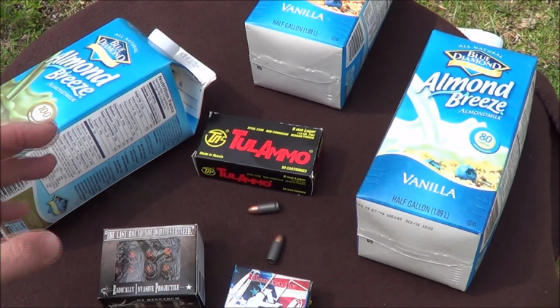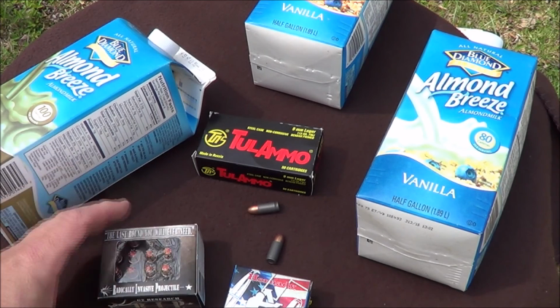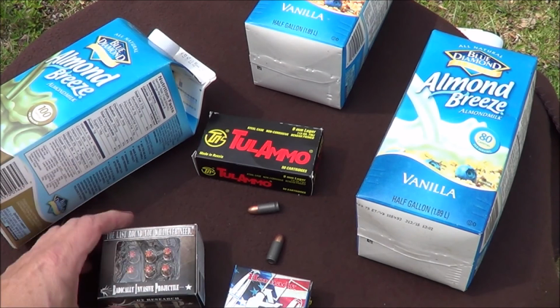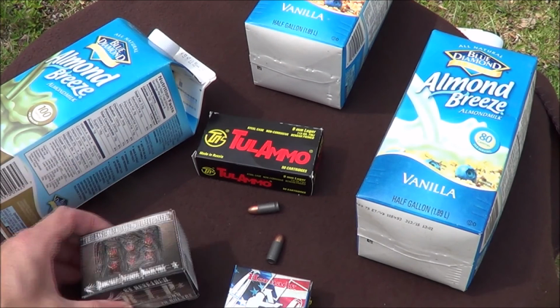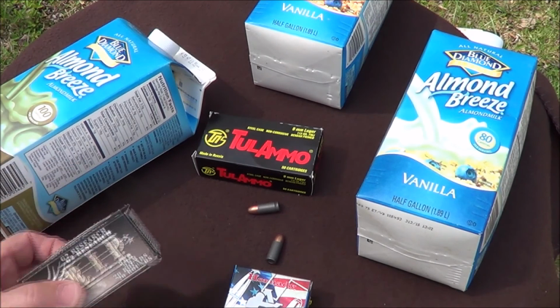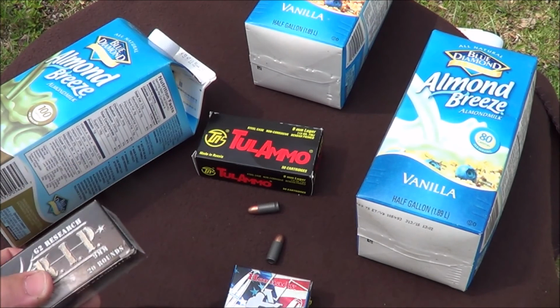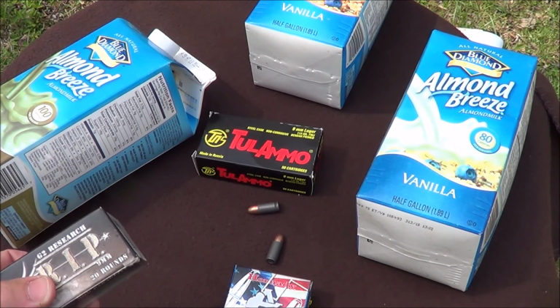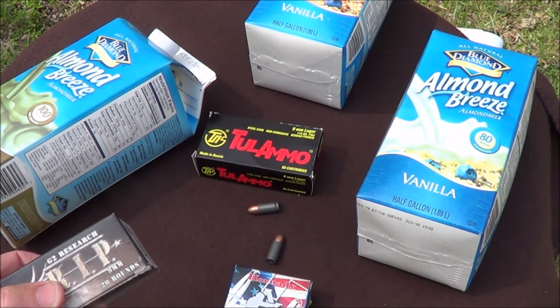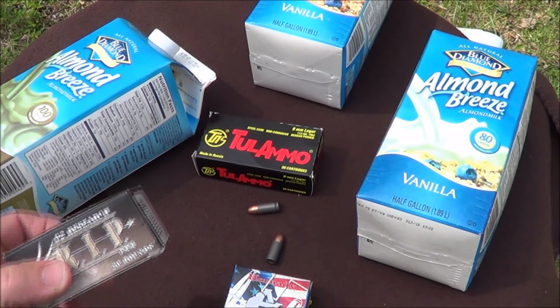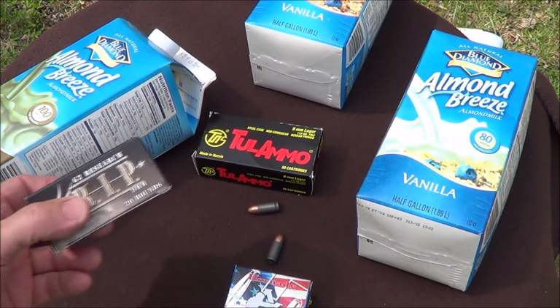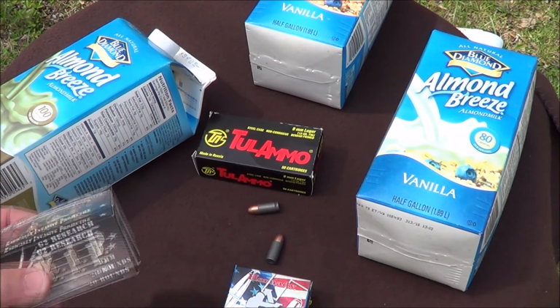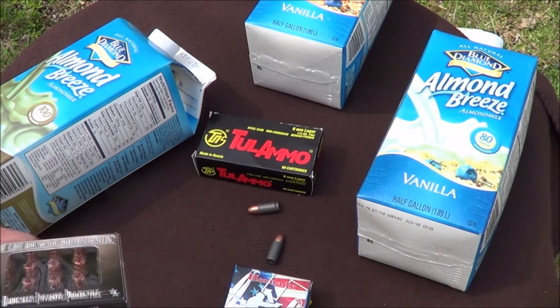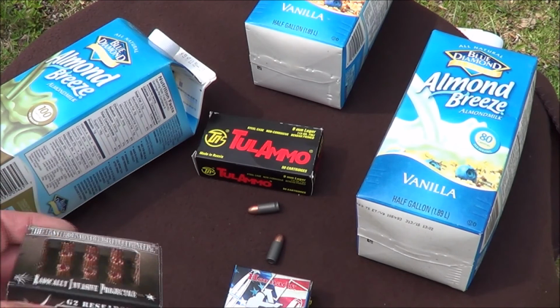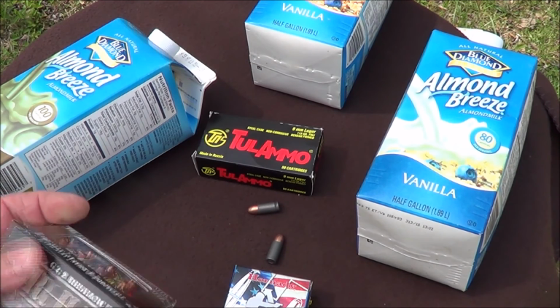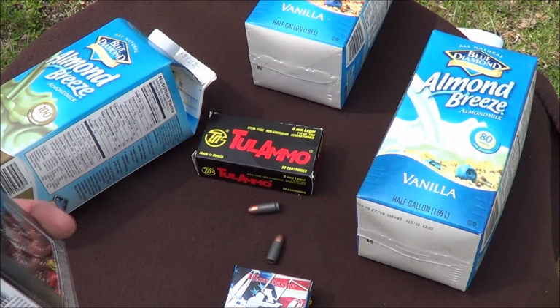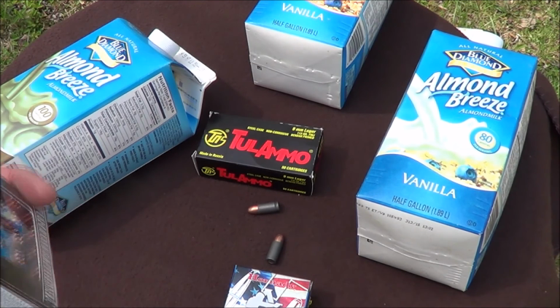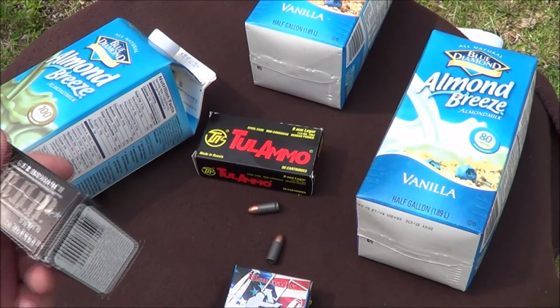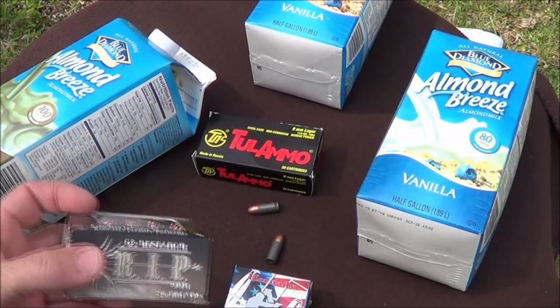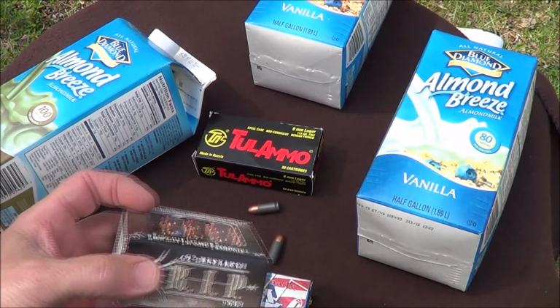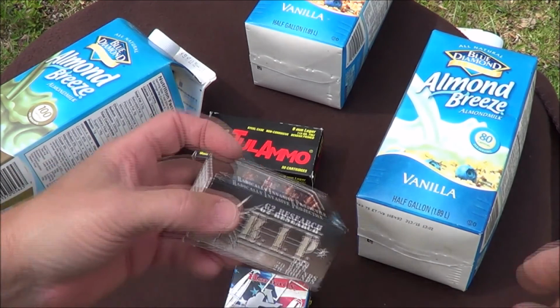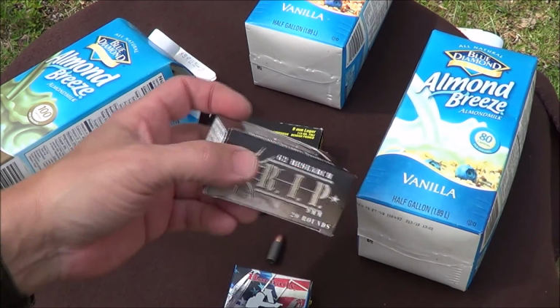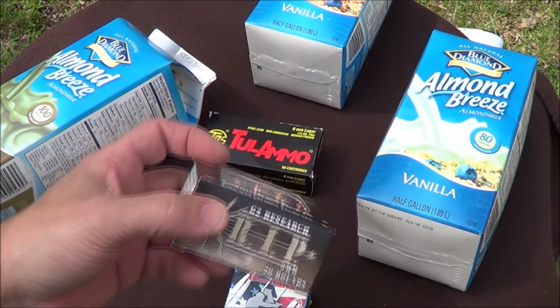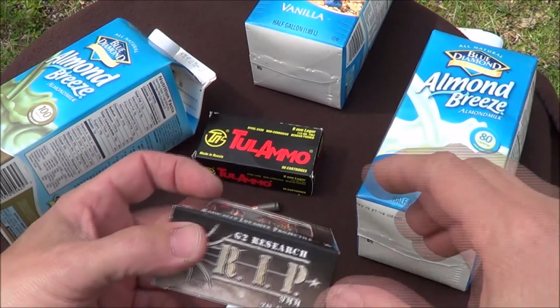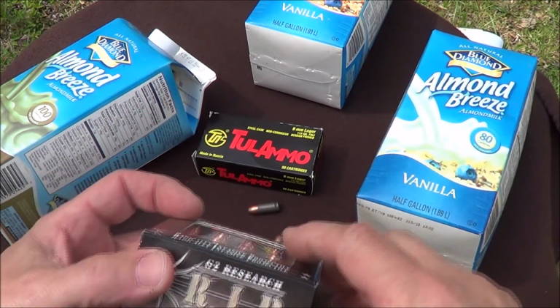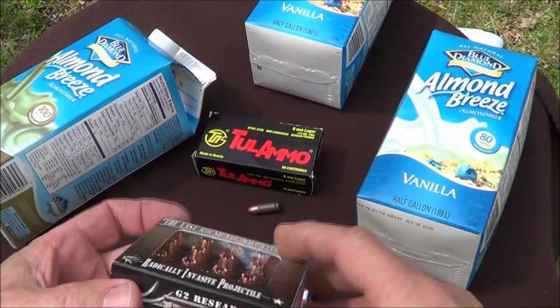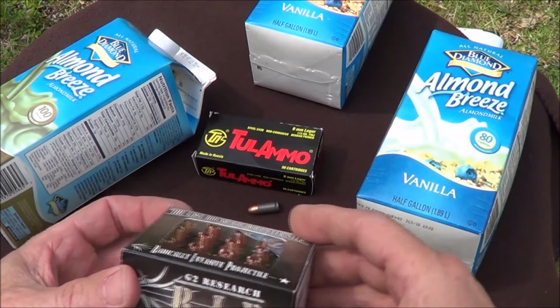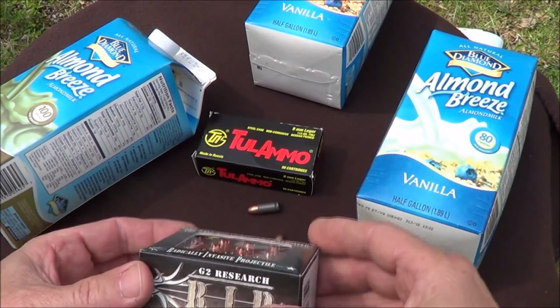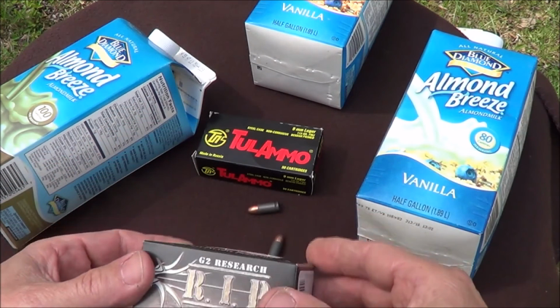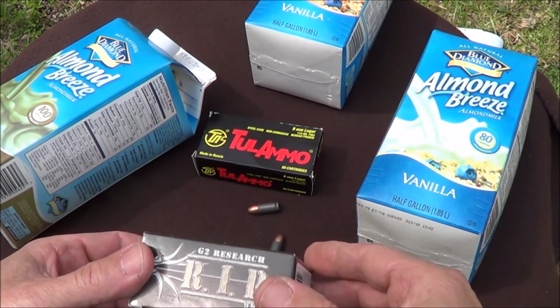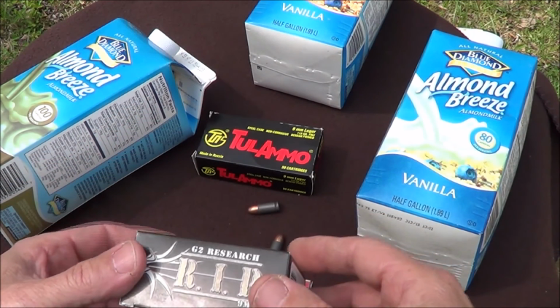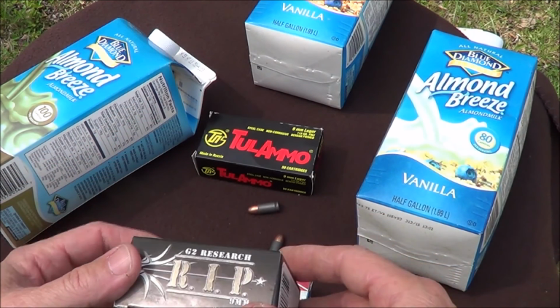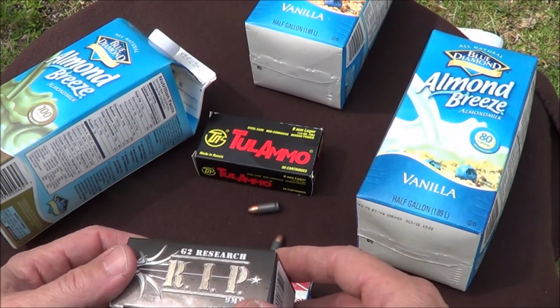Howdy everybody, Bobby Brown, Guns and Drums. We're going to do another fairly unscientific bookalistics test today.